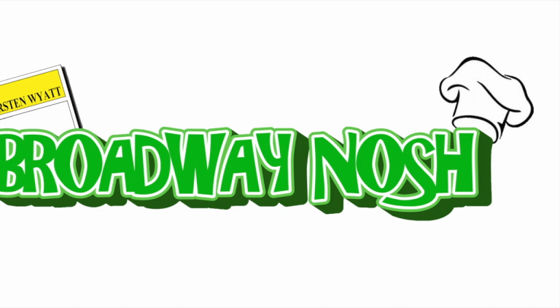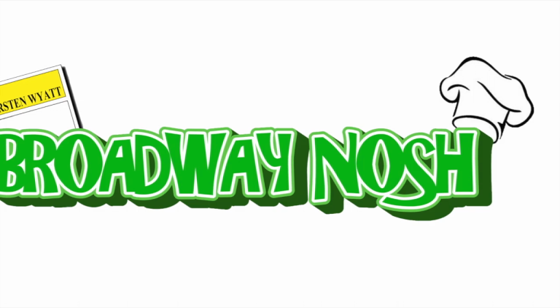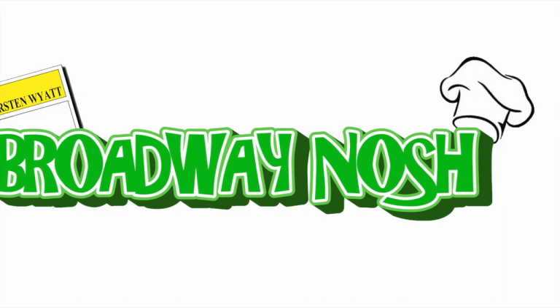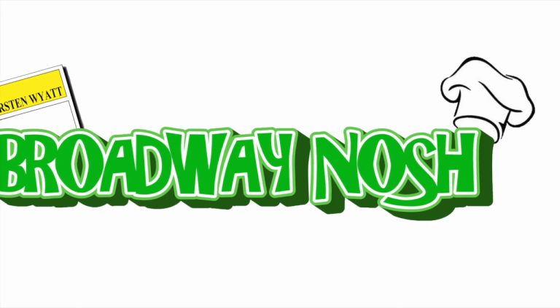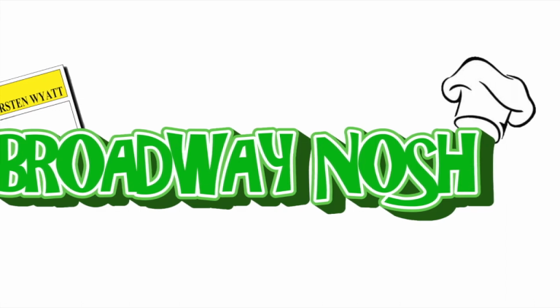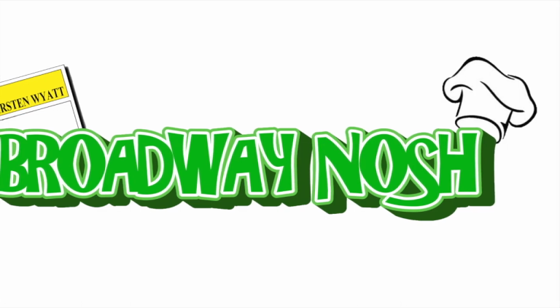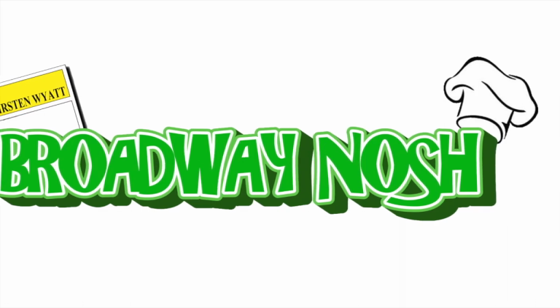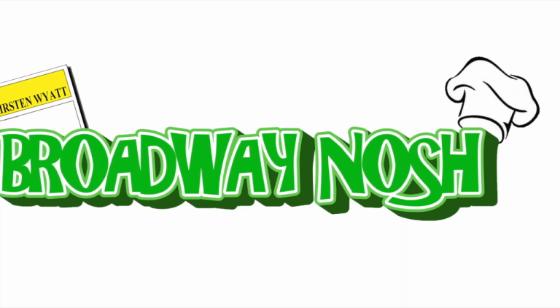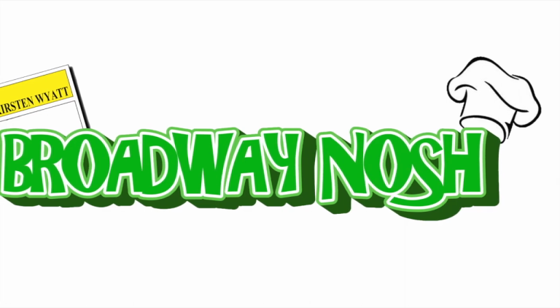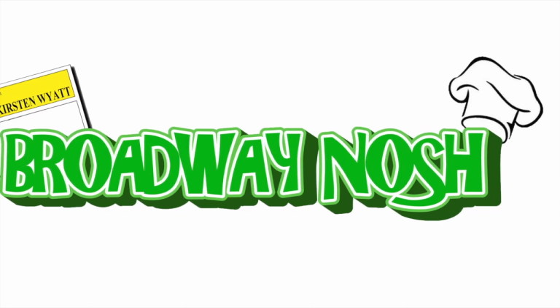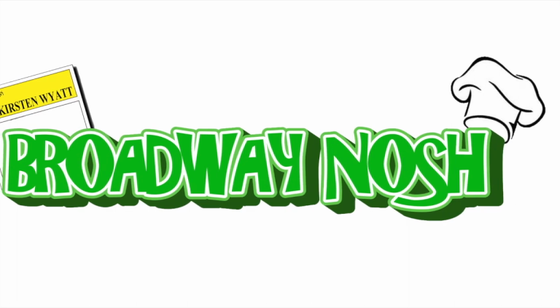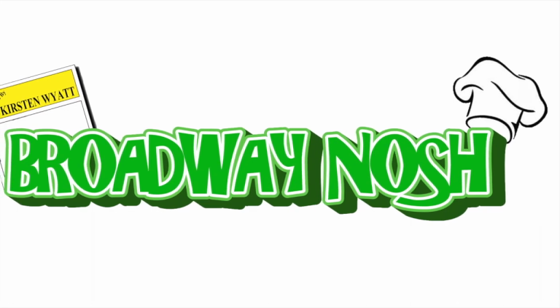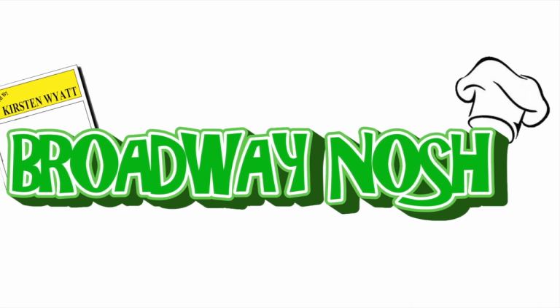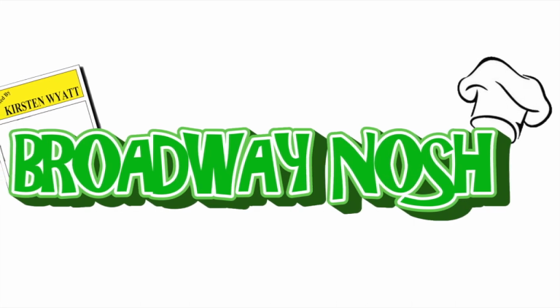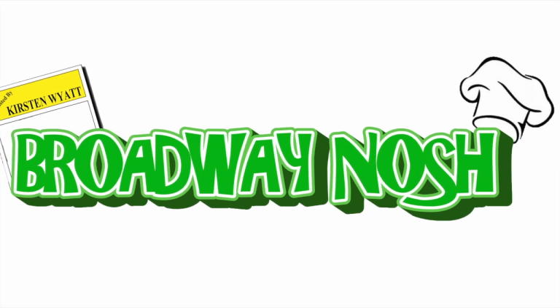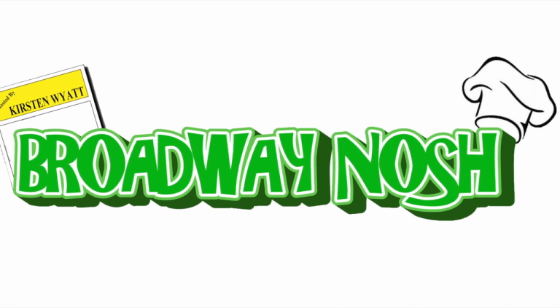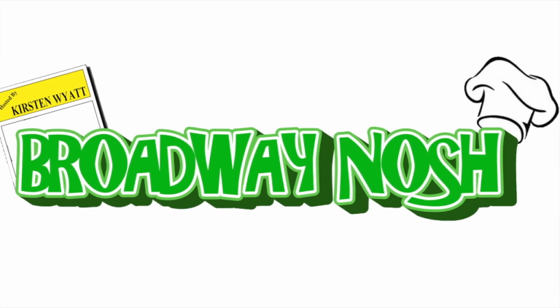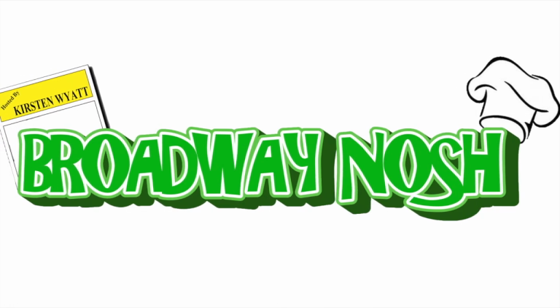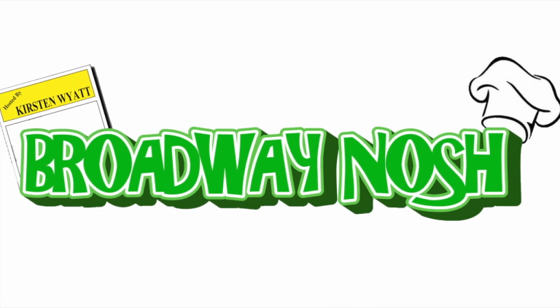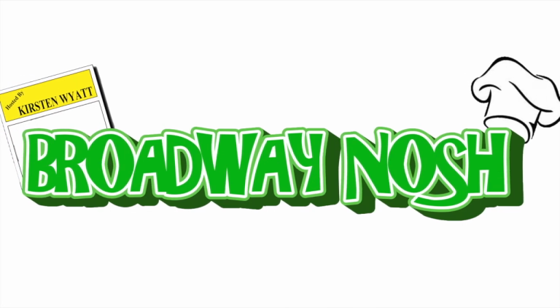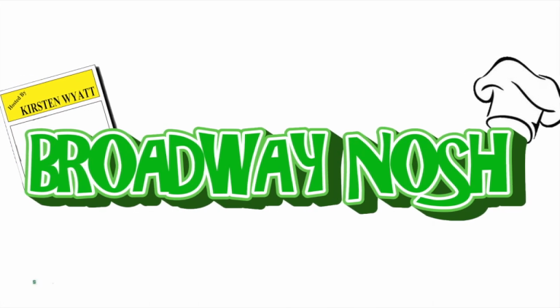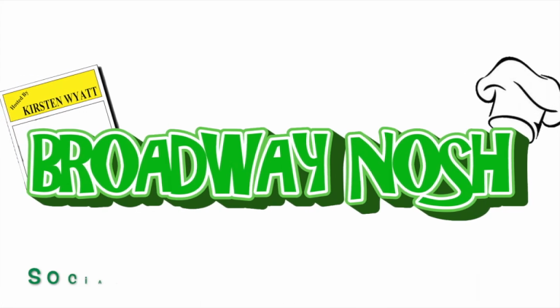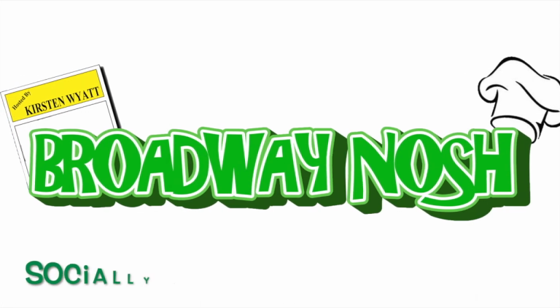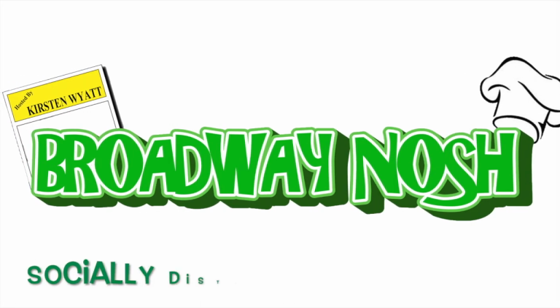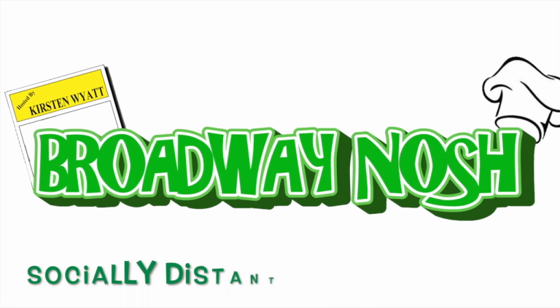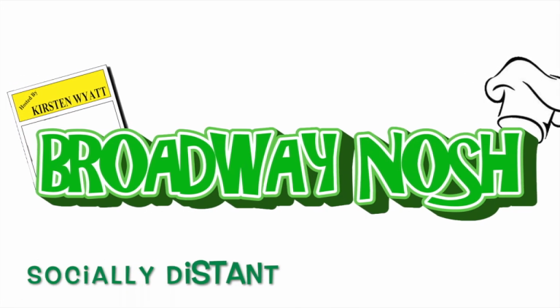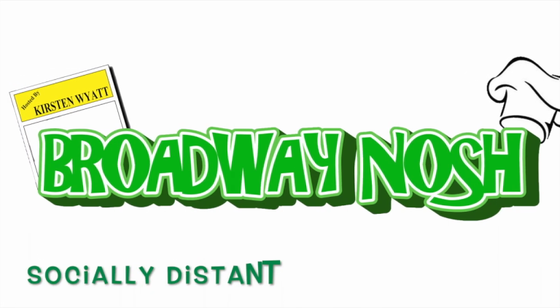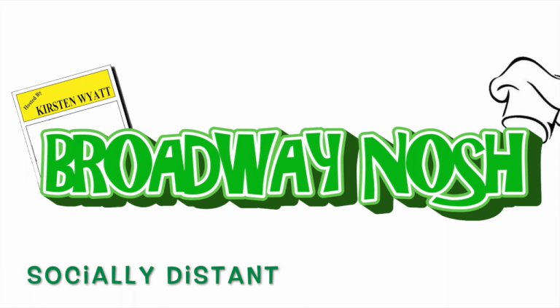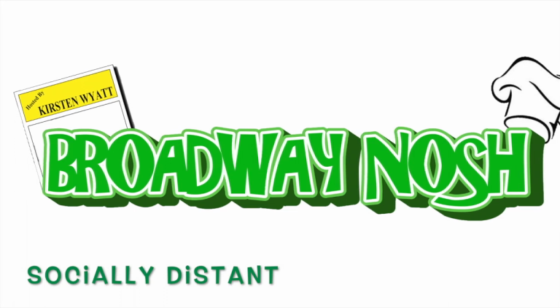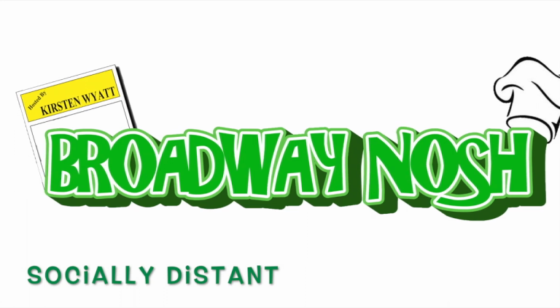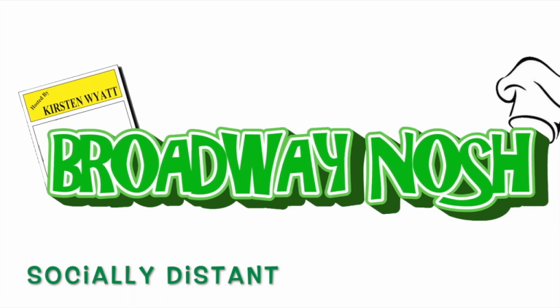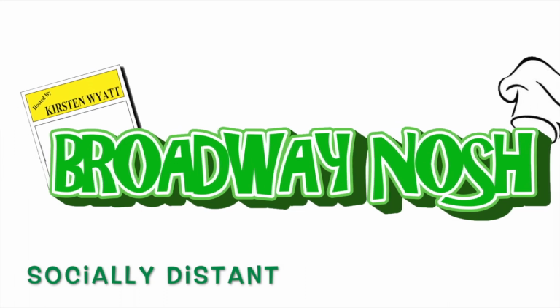5, 6, 7, 8! Oh my gosh, it's Broadway Nosh!